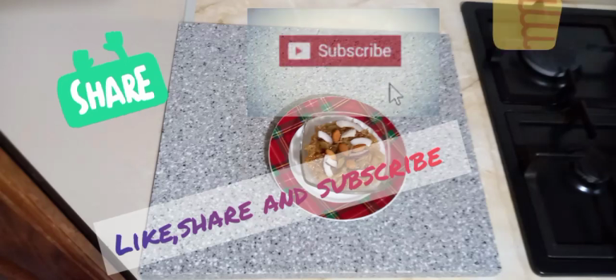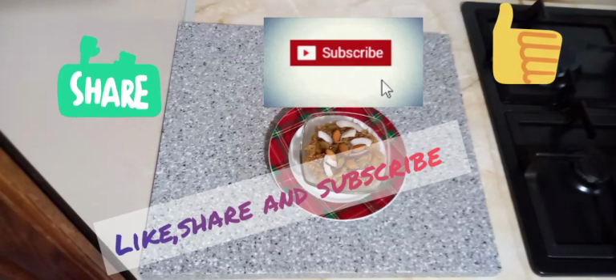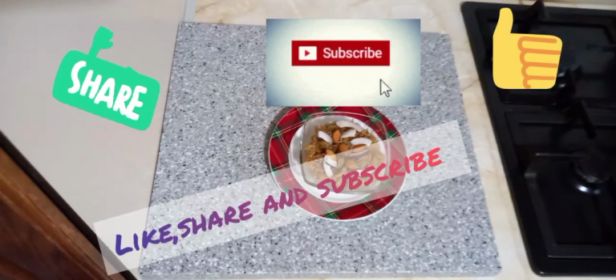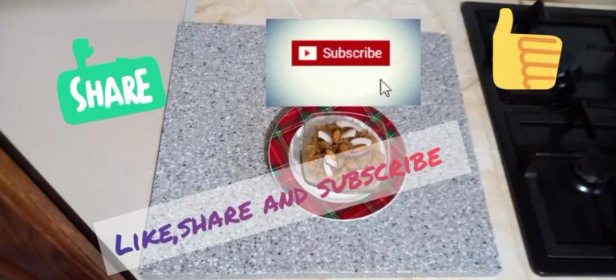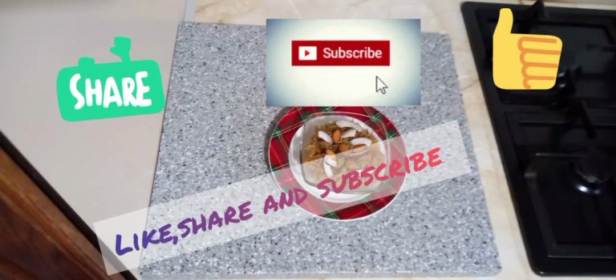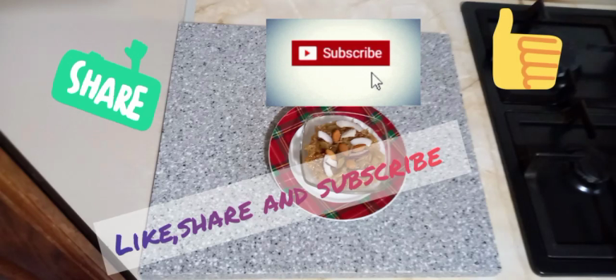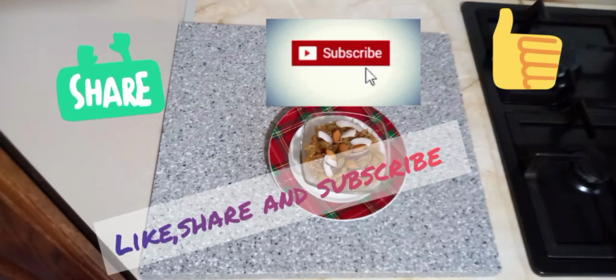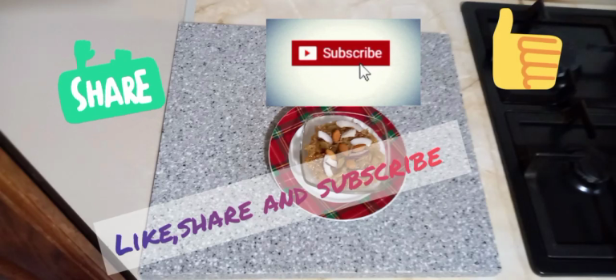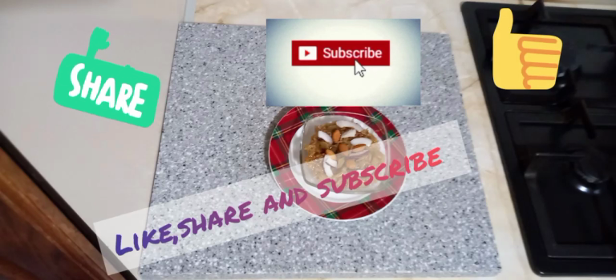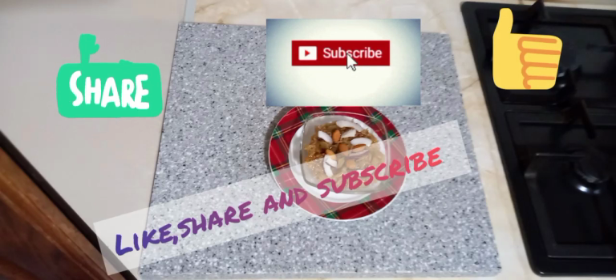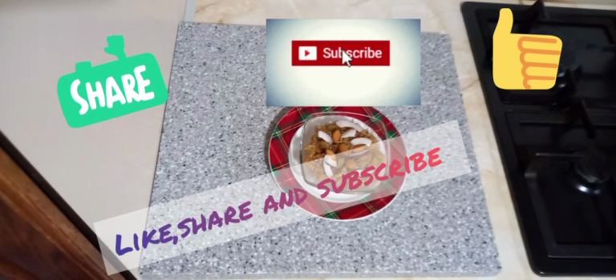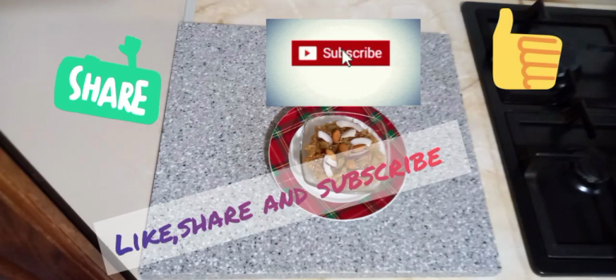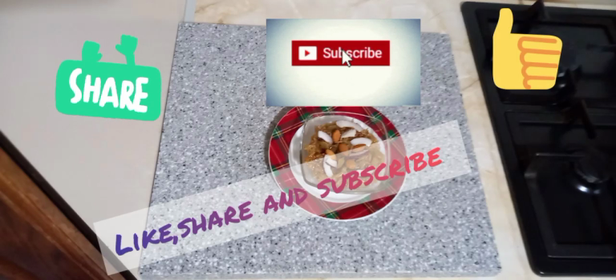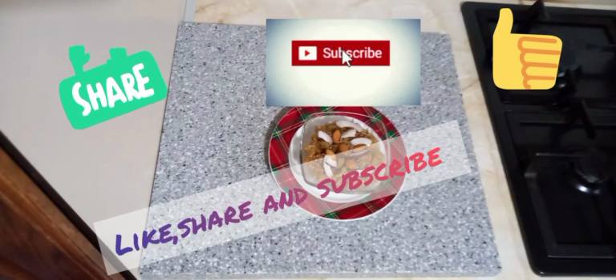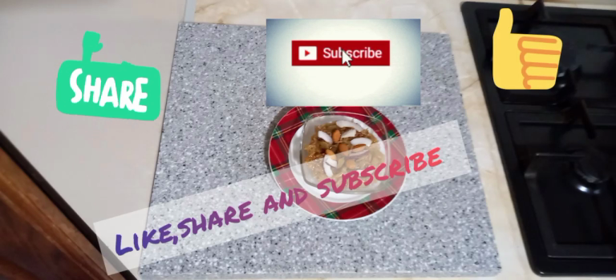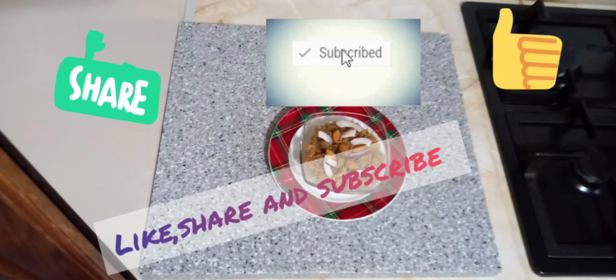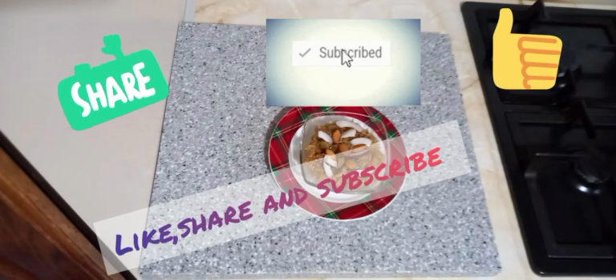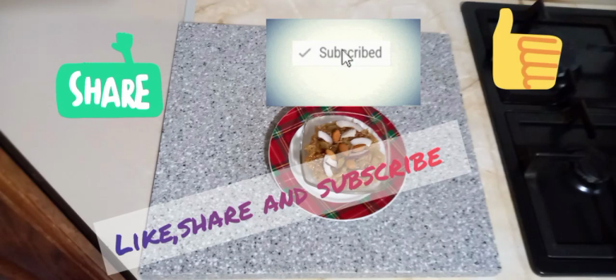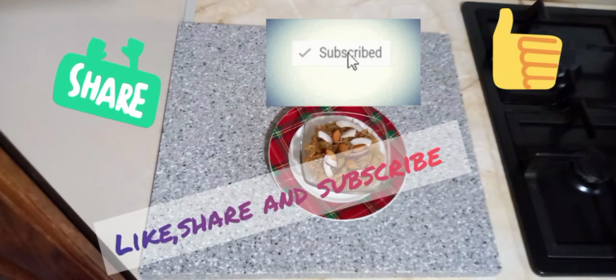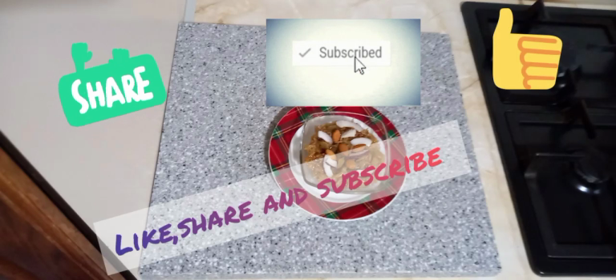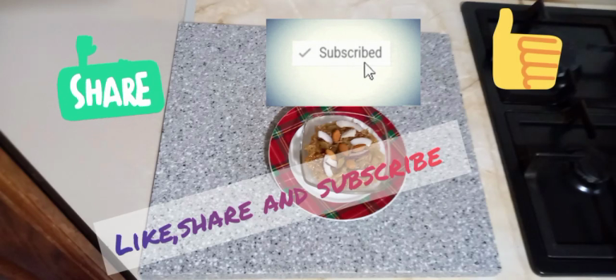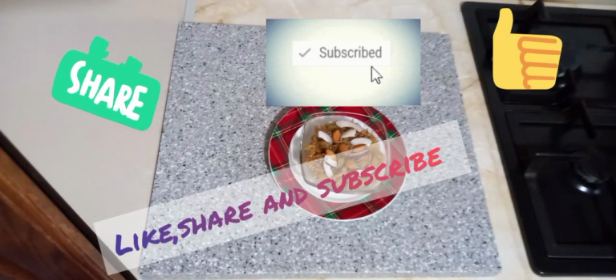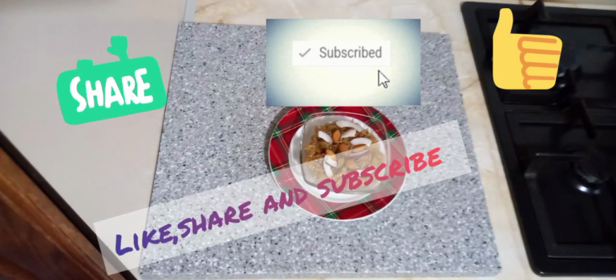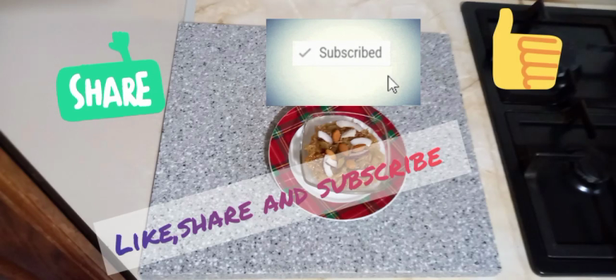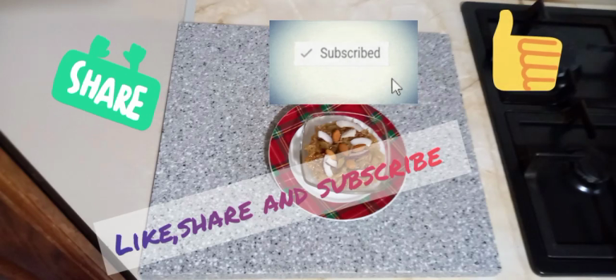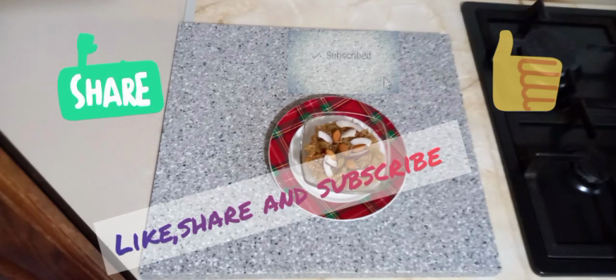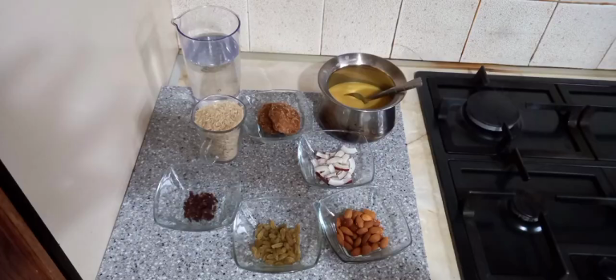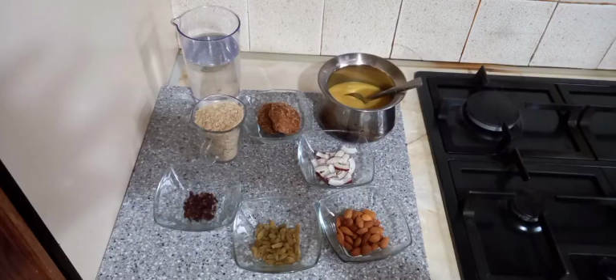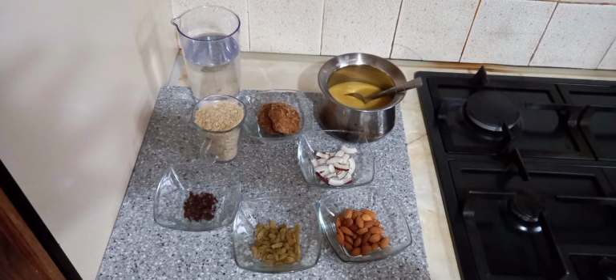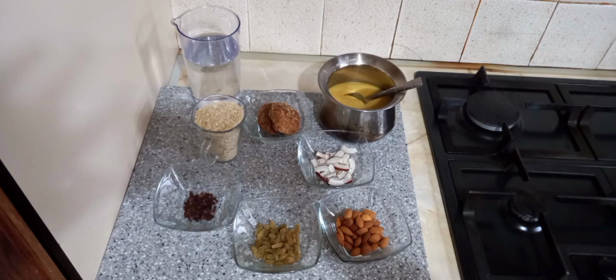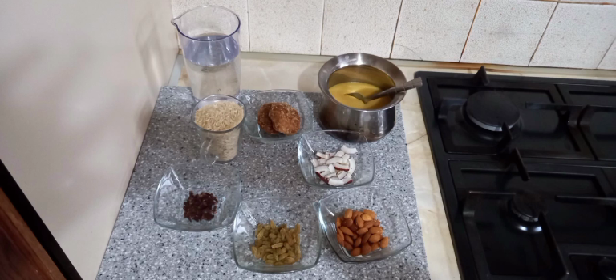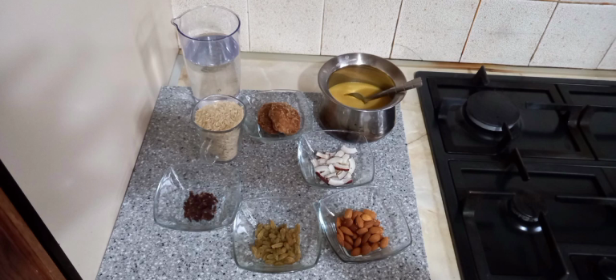Hi guys, welcome back to my channel! Today we're going to make jaggery rice, so let's get started.